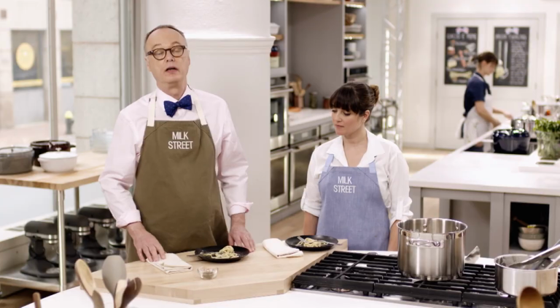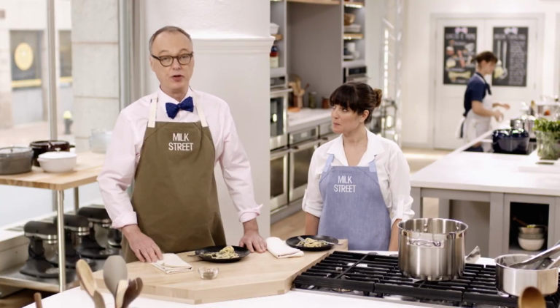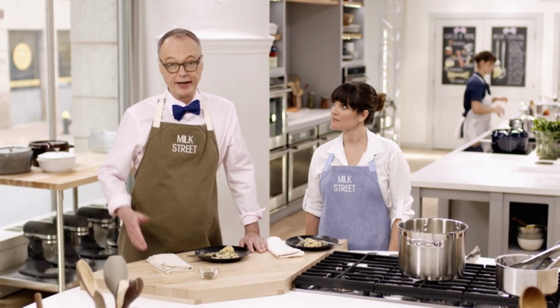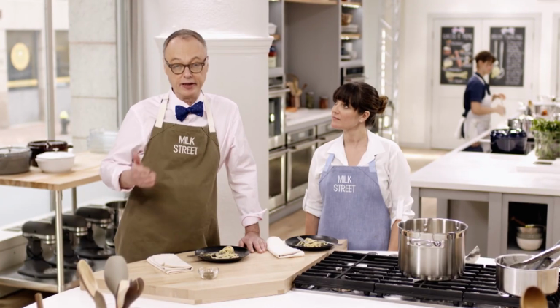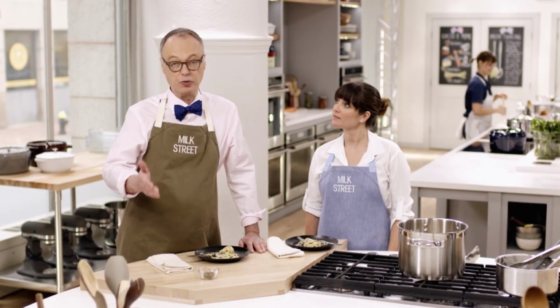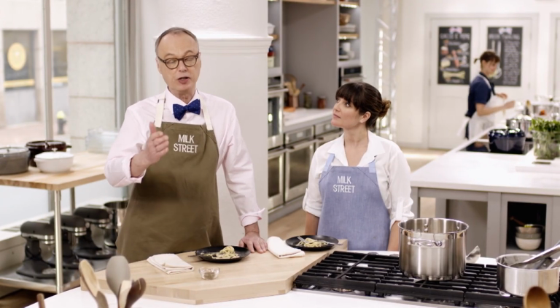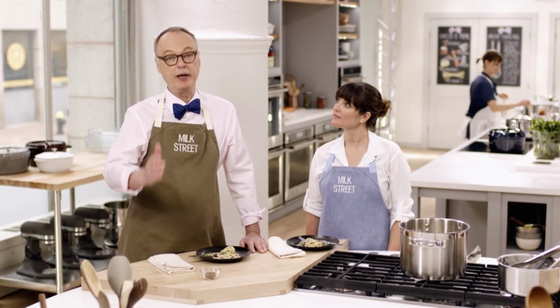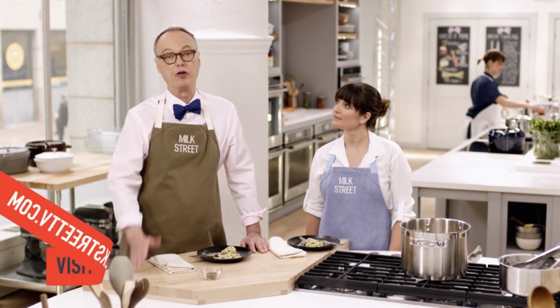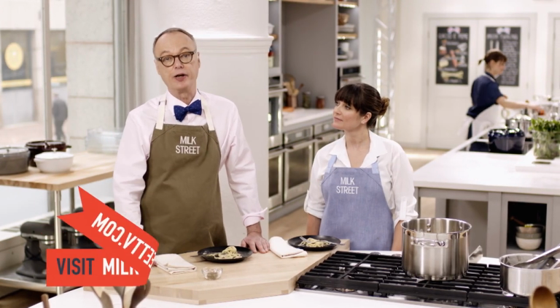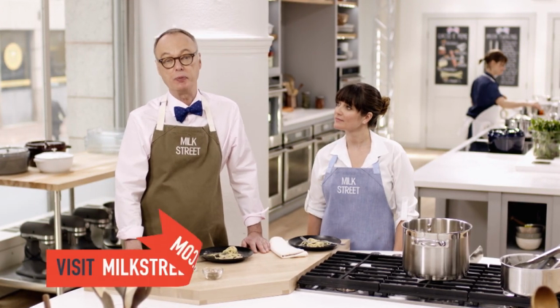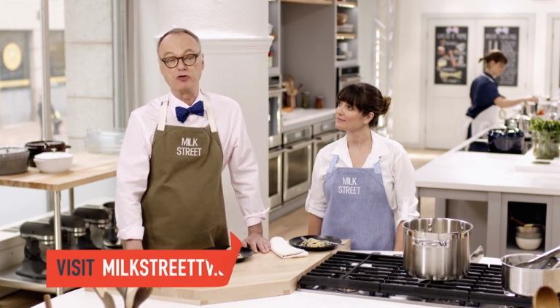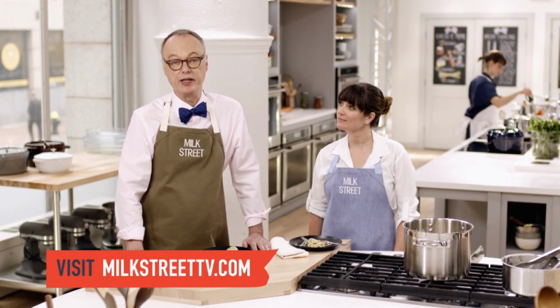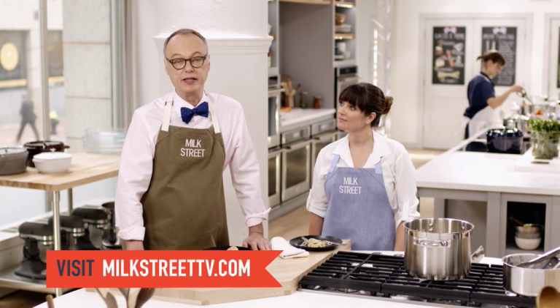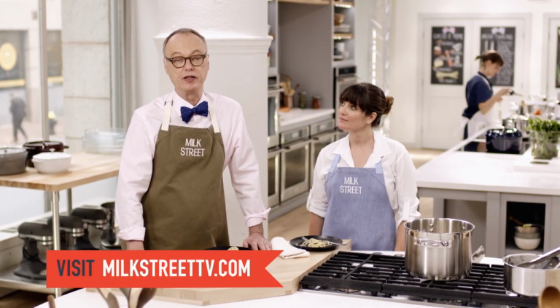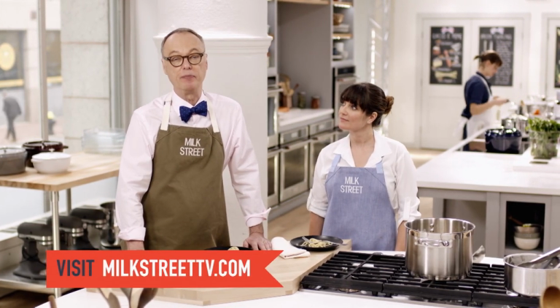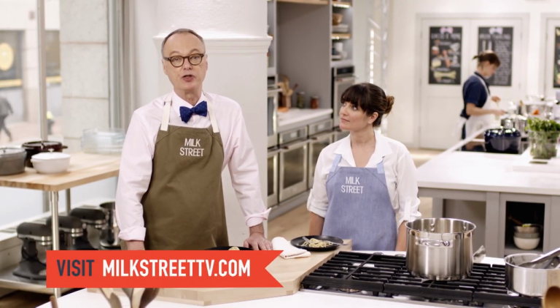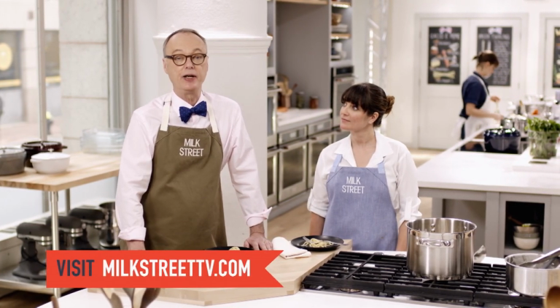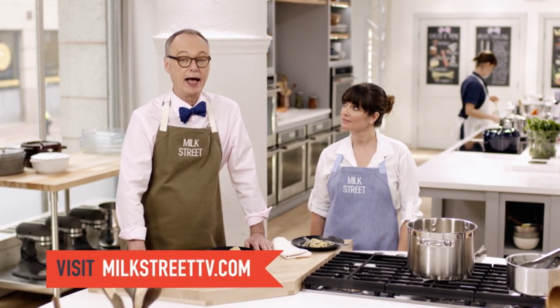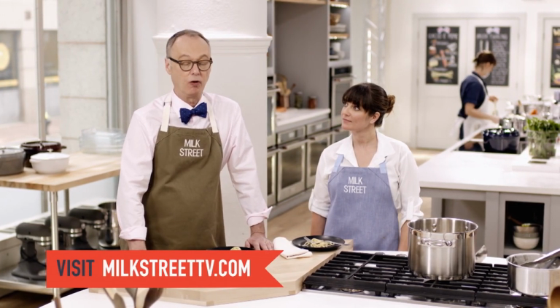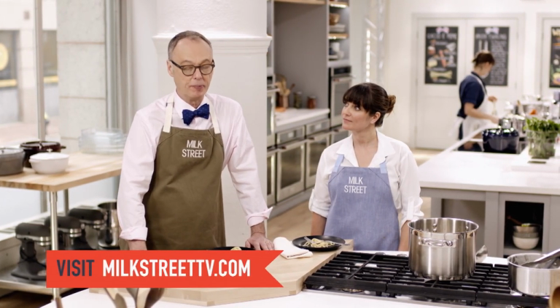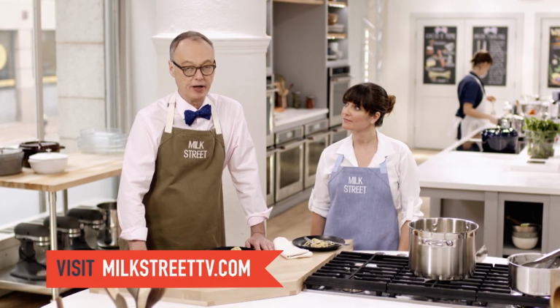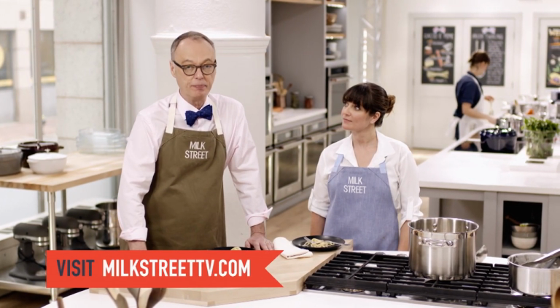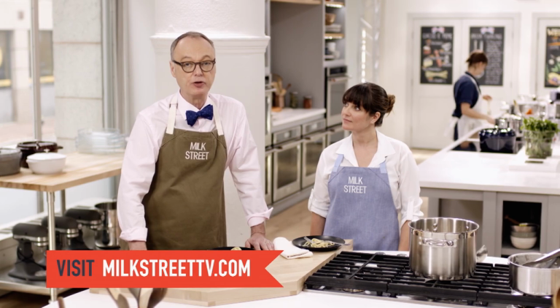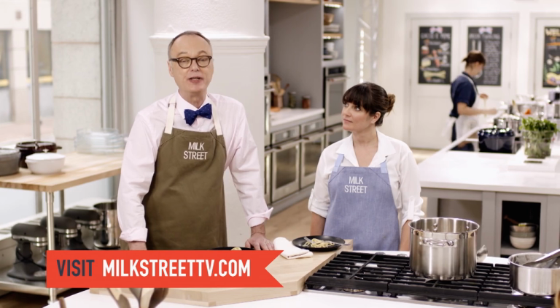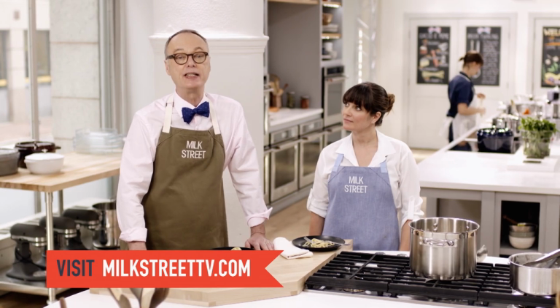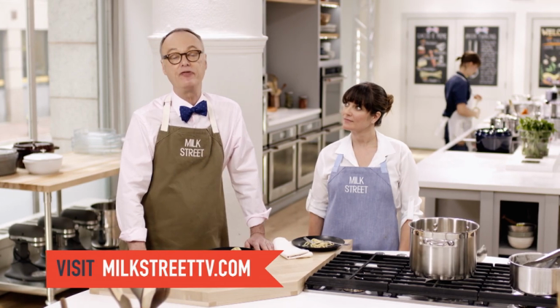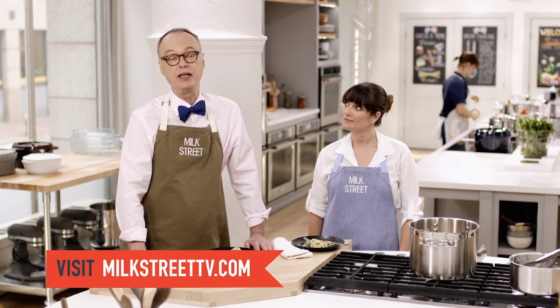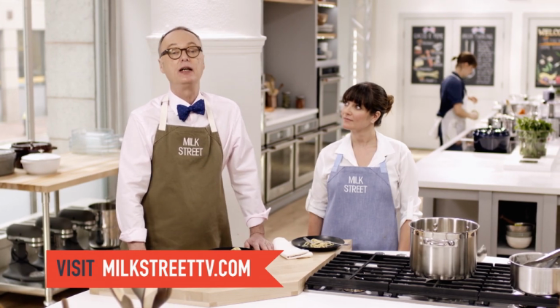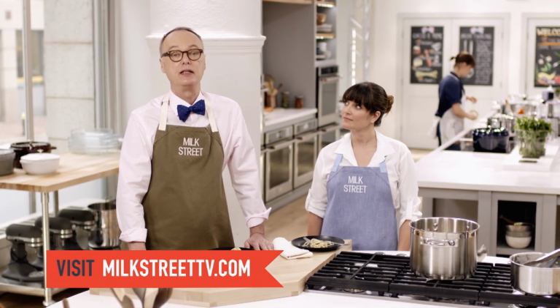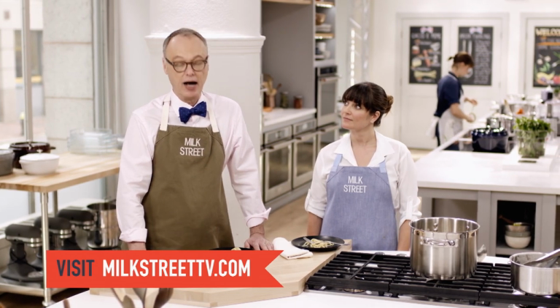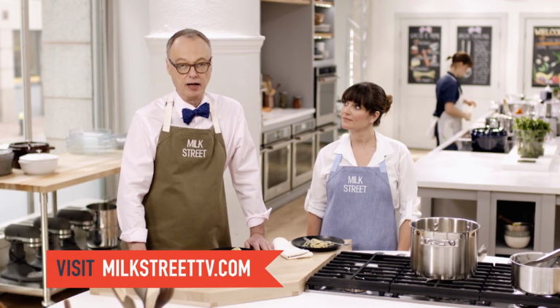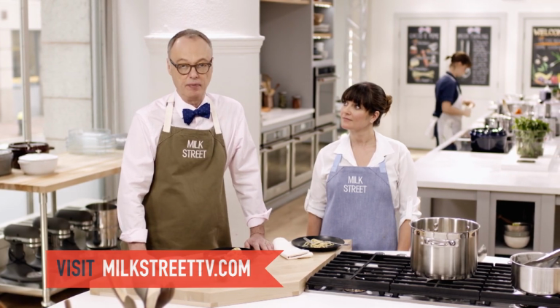You can get this recipe and all the recipes from this season of Milk Street at our website, MilkStreetTV.com.